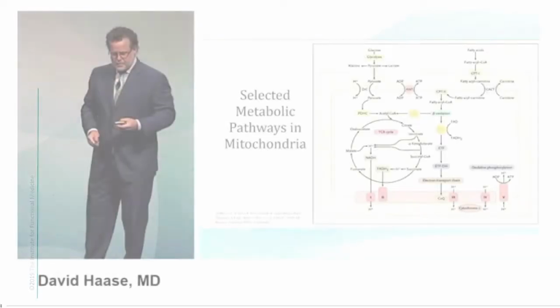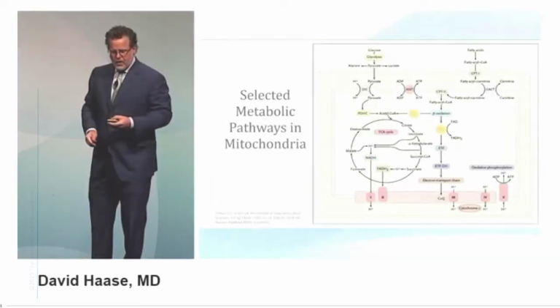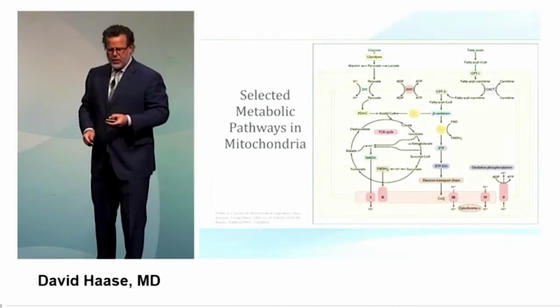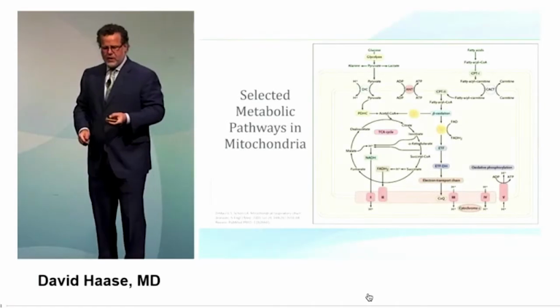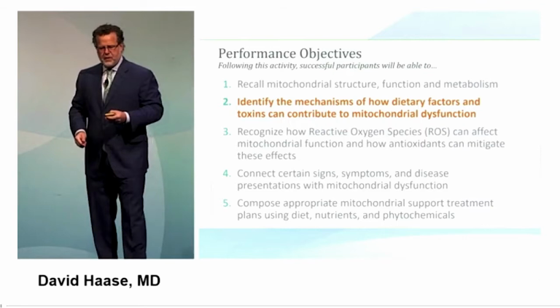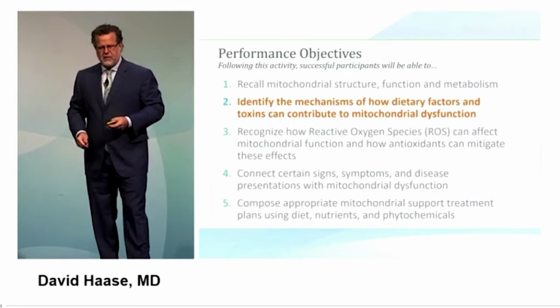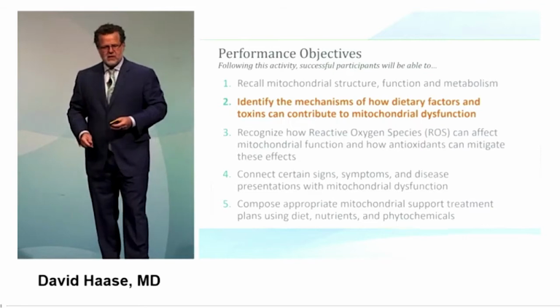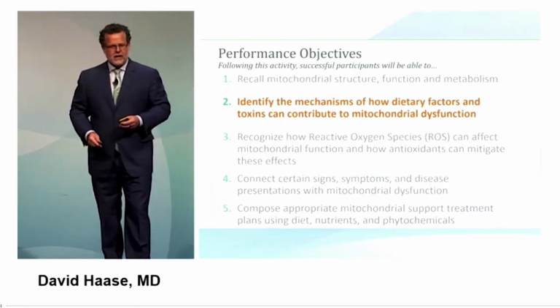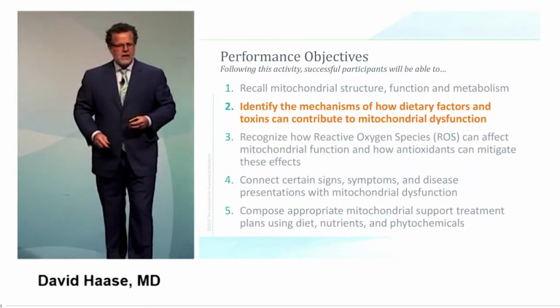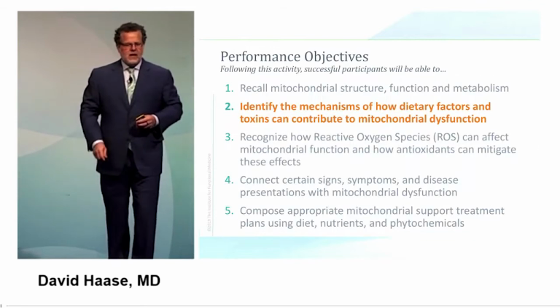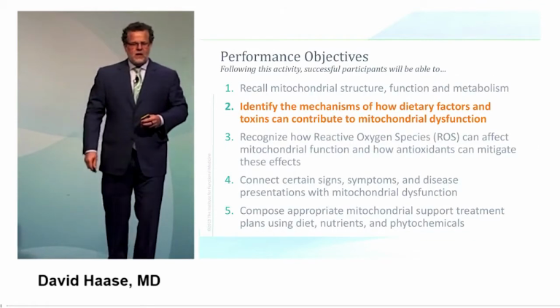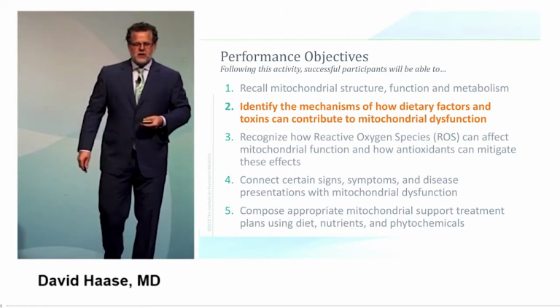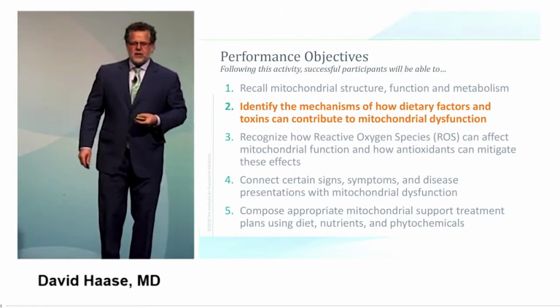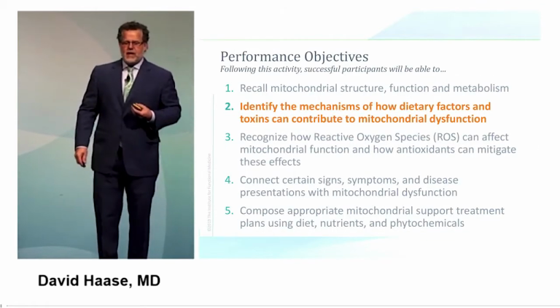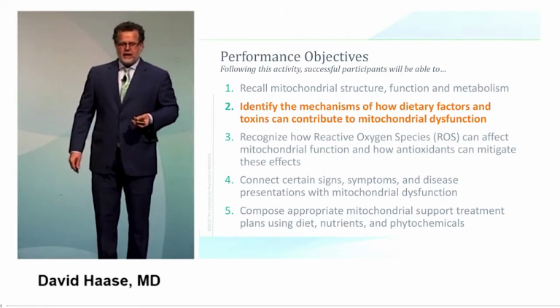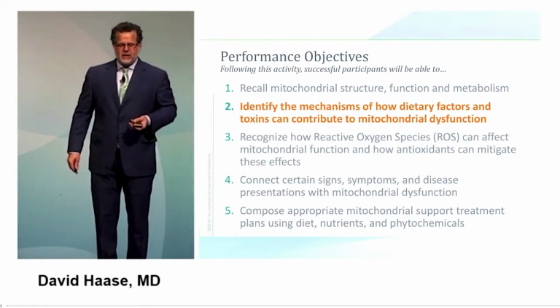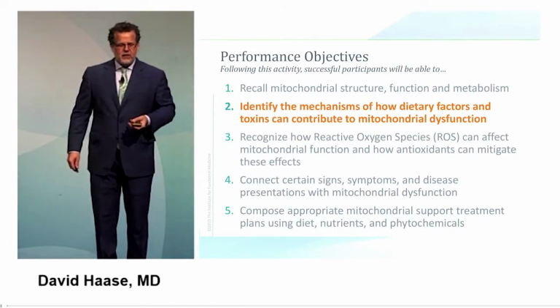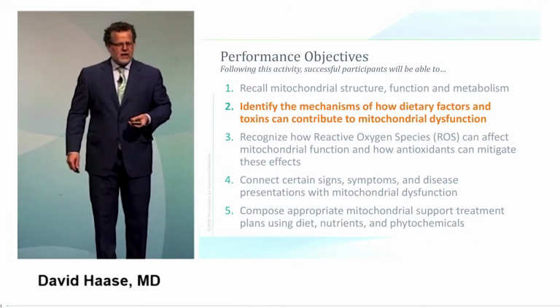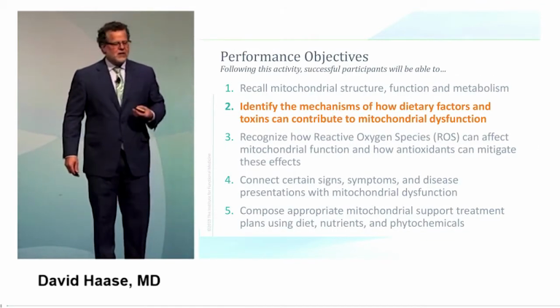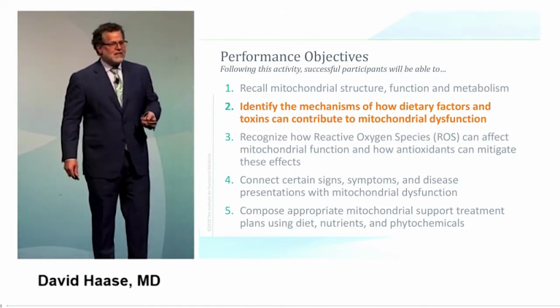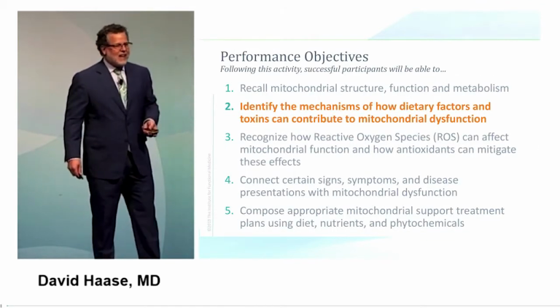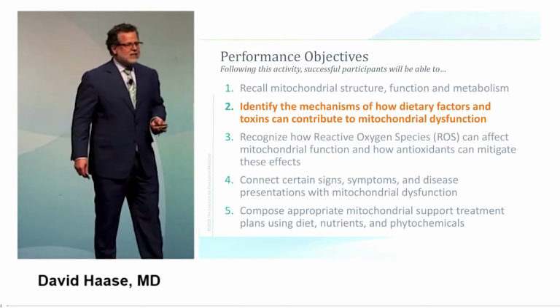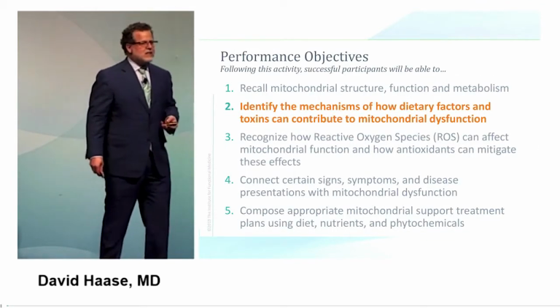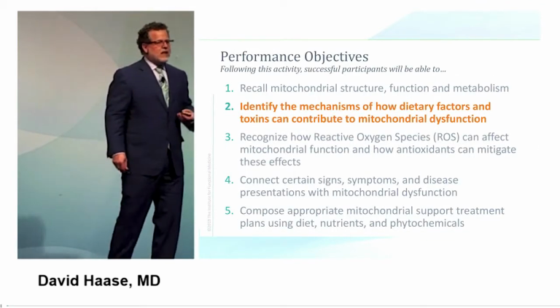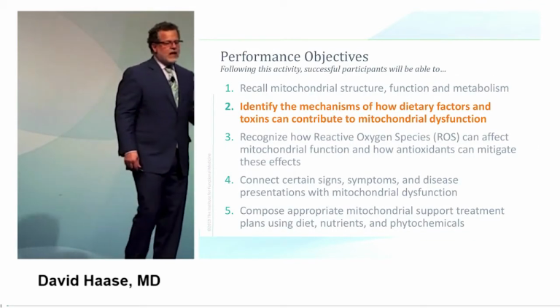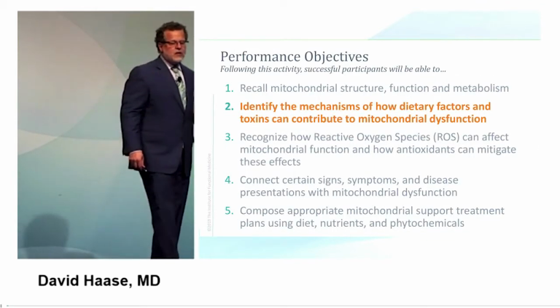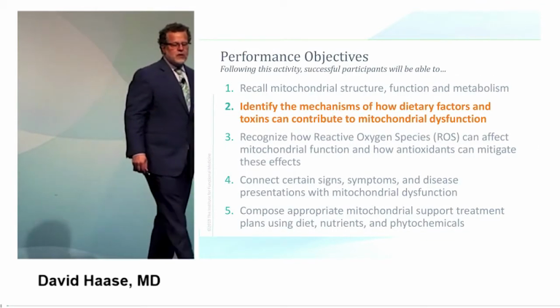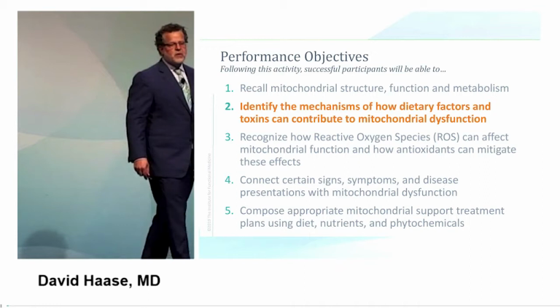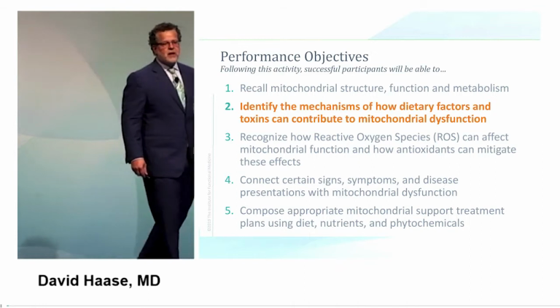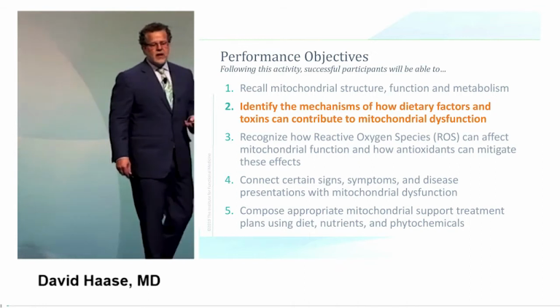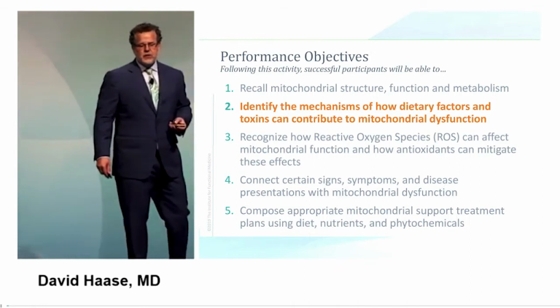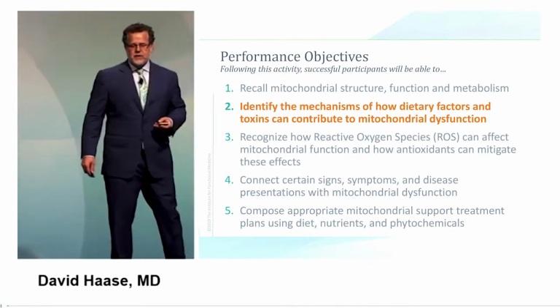Let's go into how dietary factors and toxins can contribute to mitochondrial dysfunction.